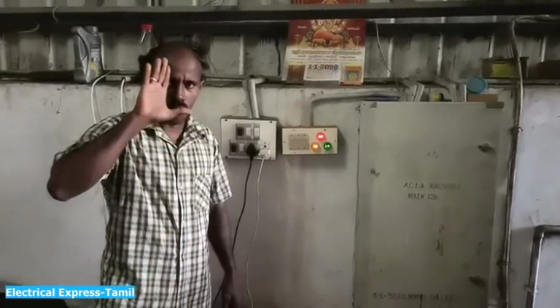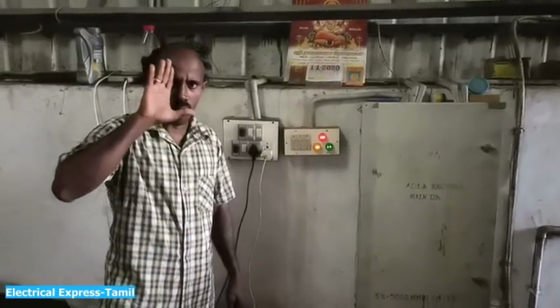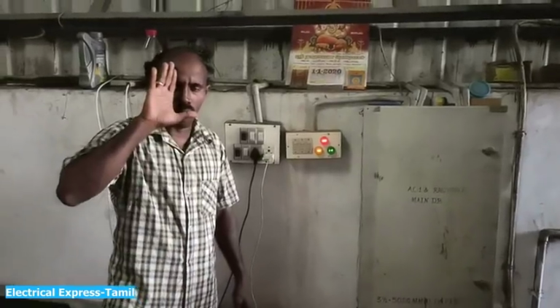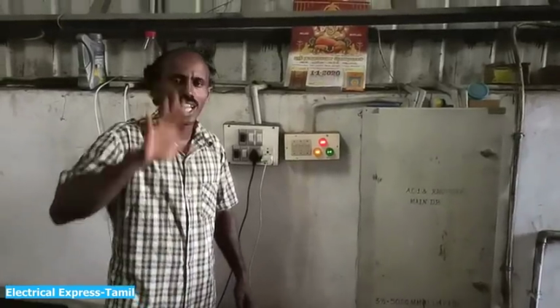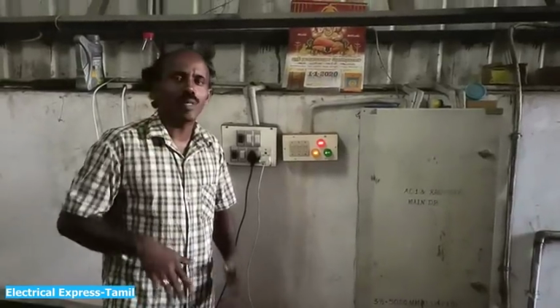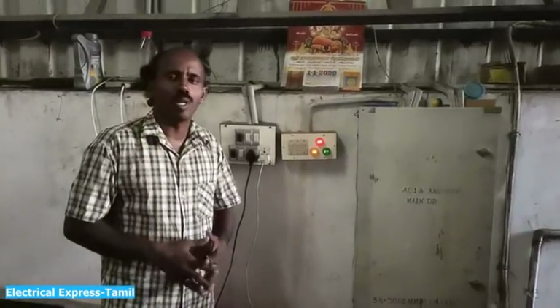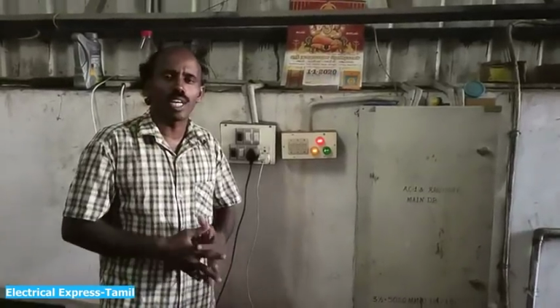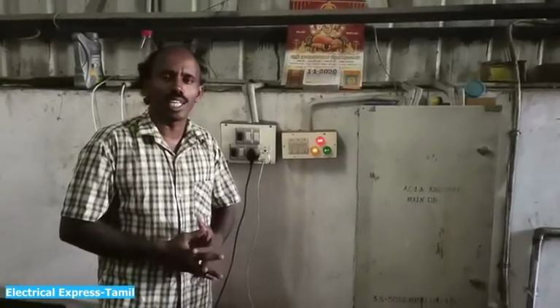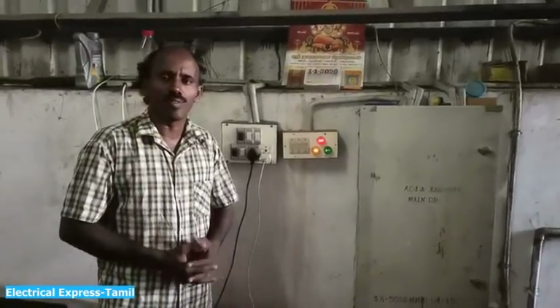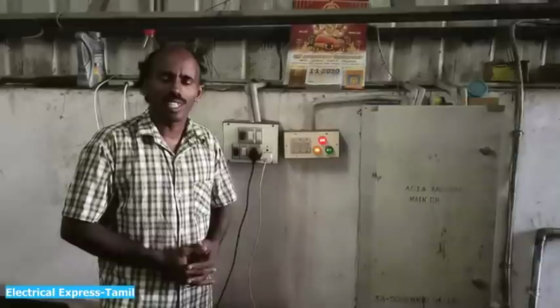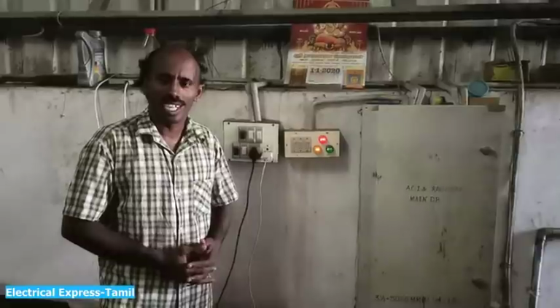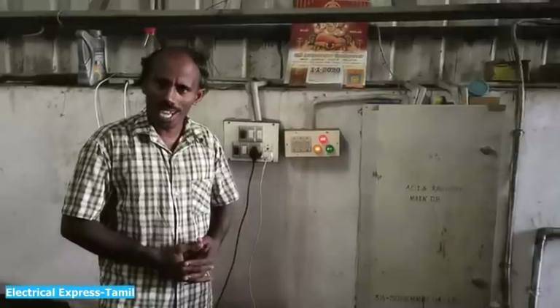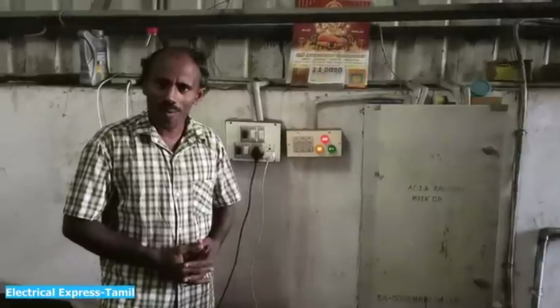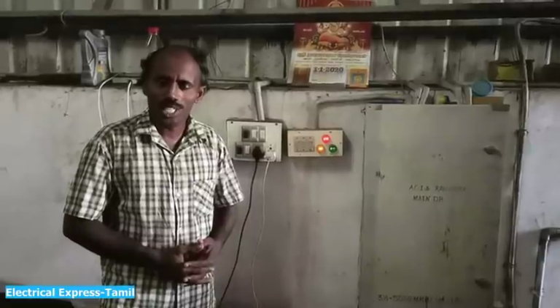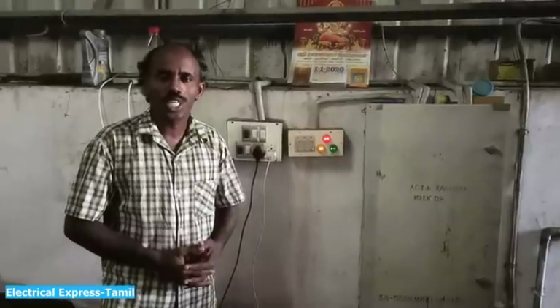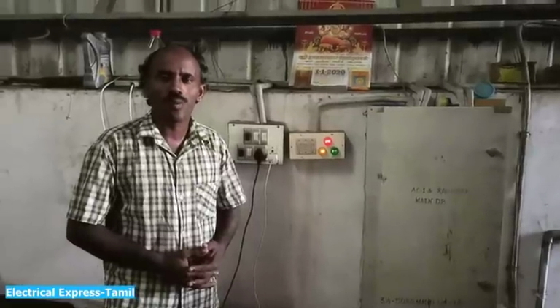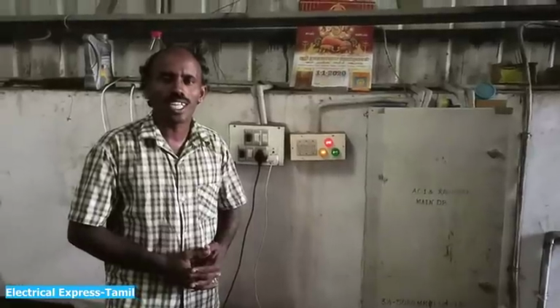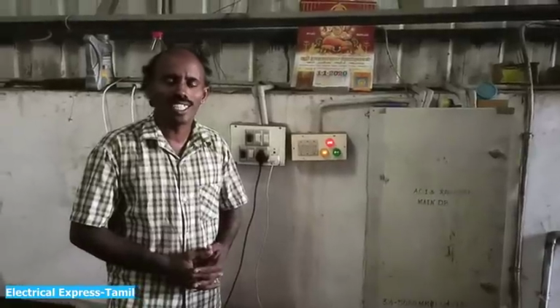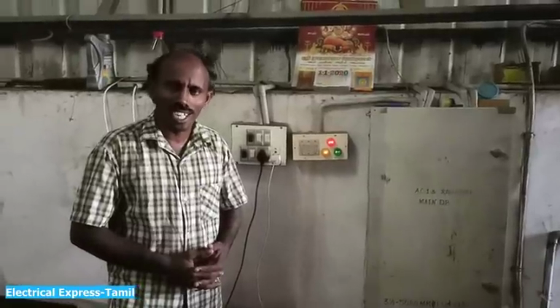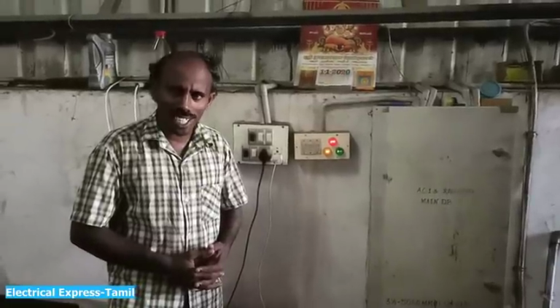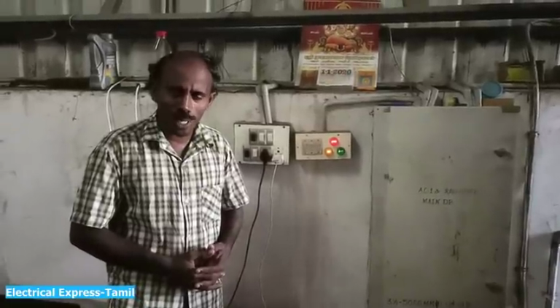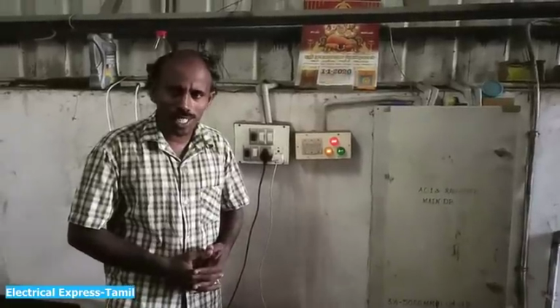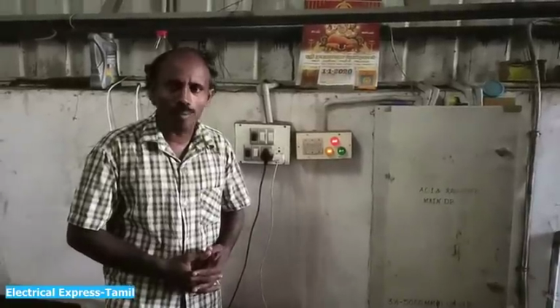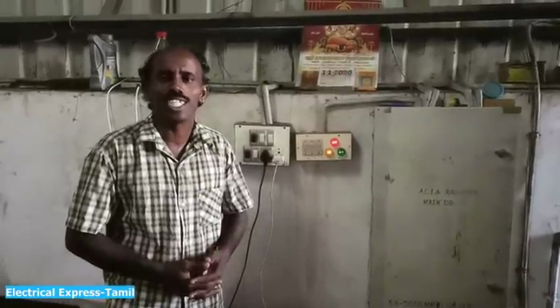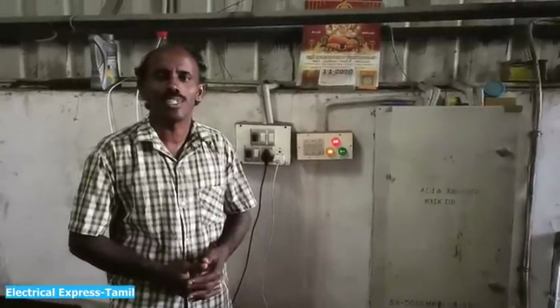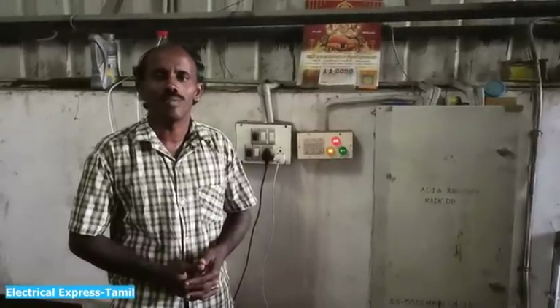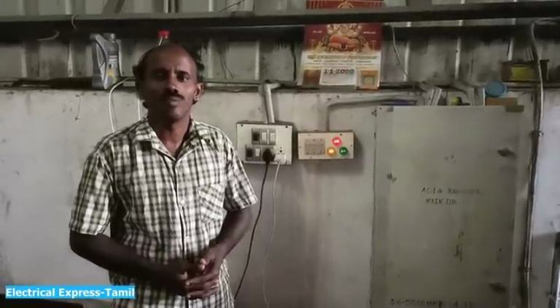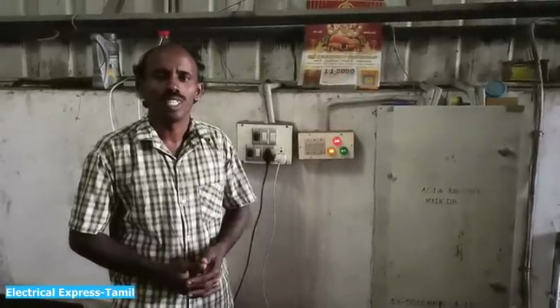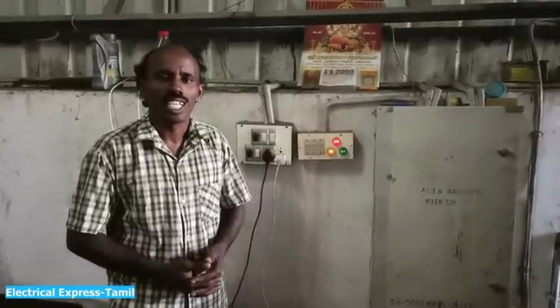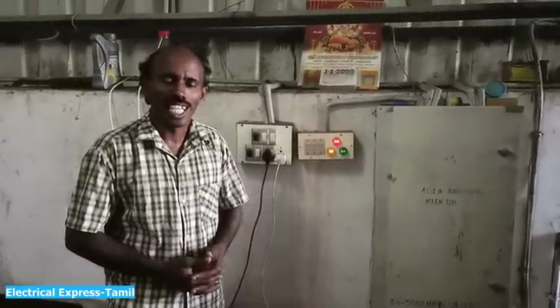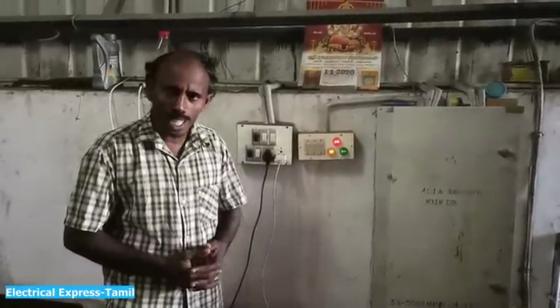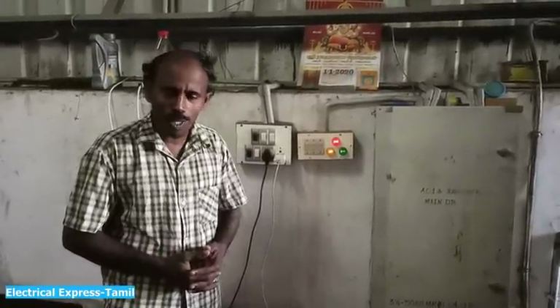Hello everyone, my name is Vijay Ekumar, this is the Electrical Express channel.